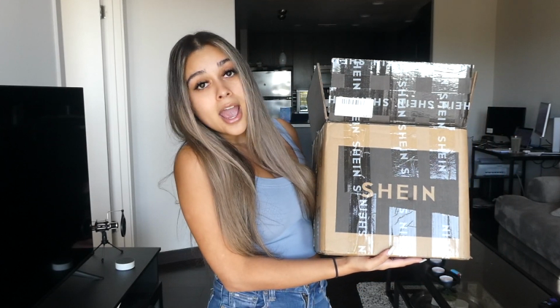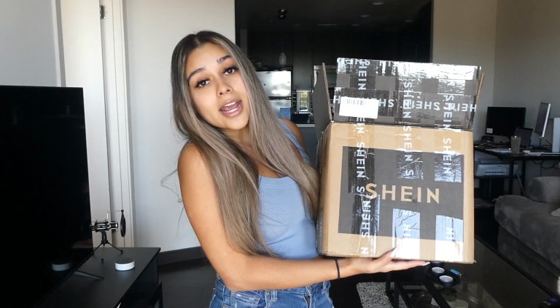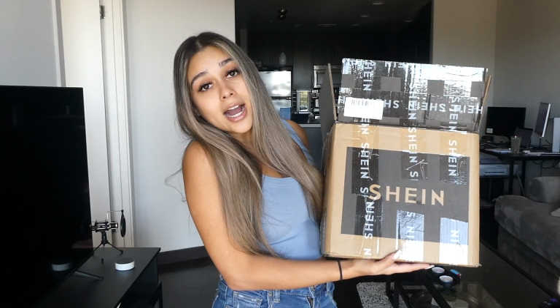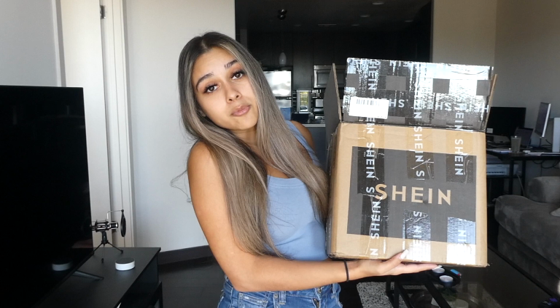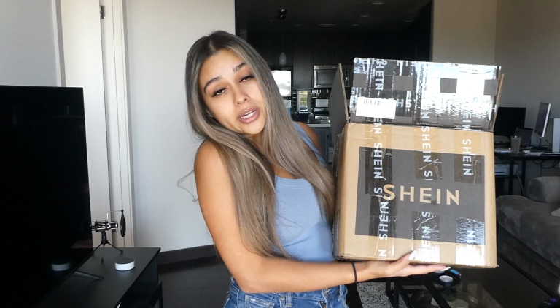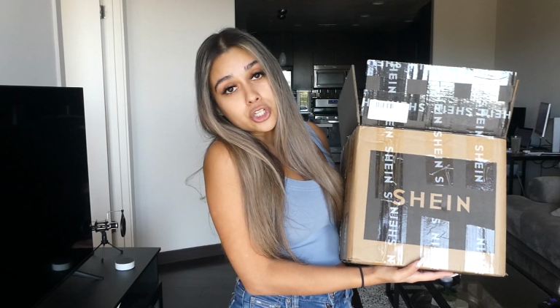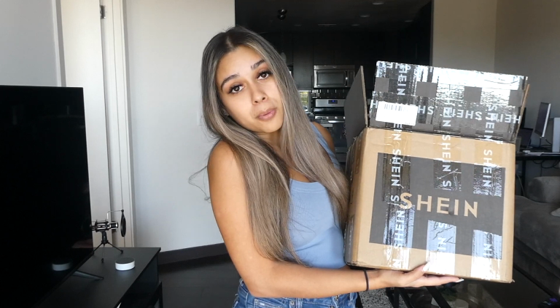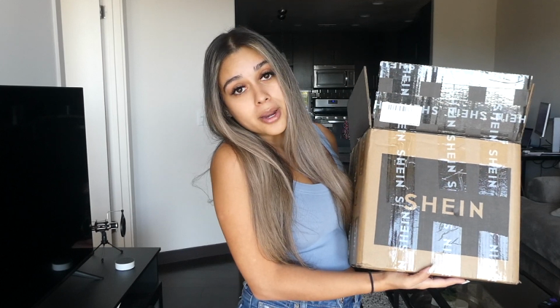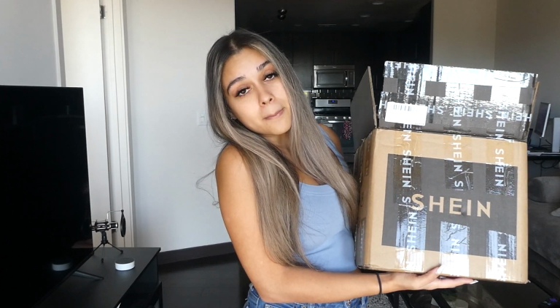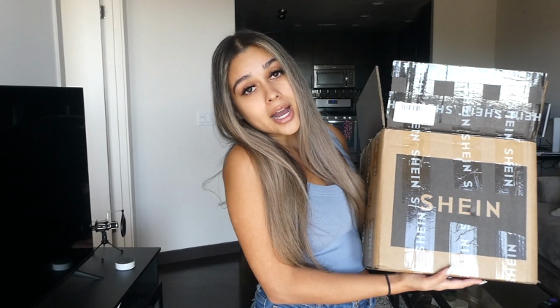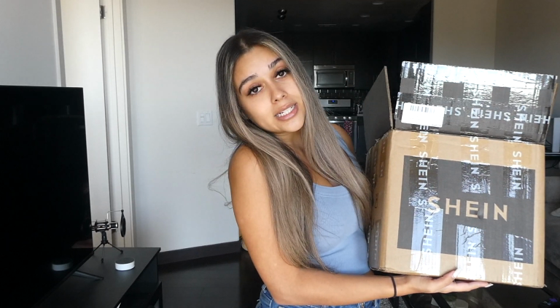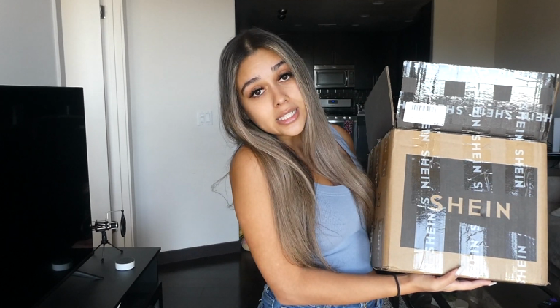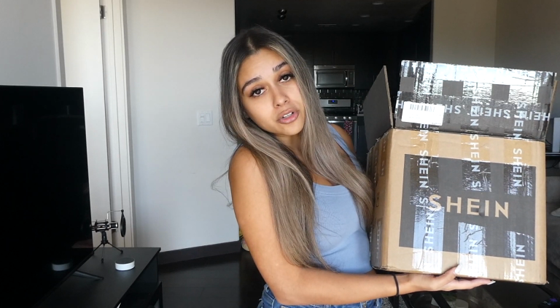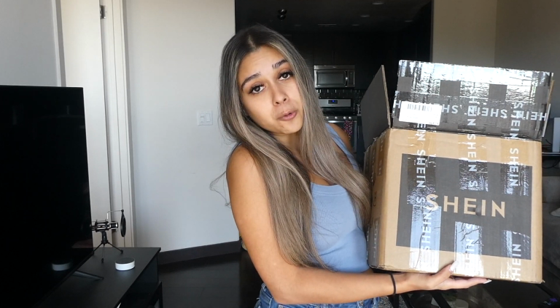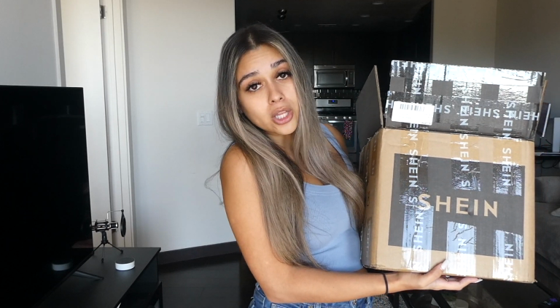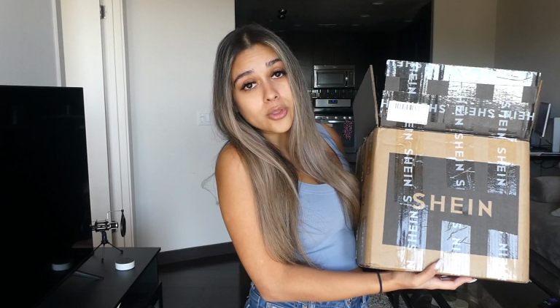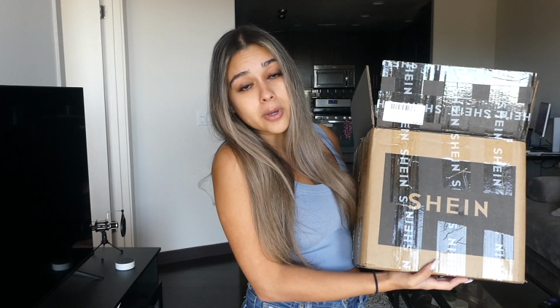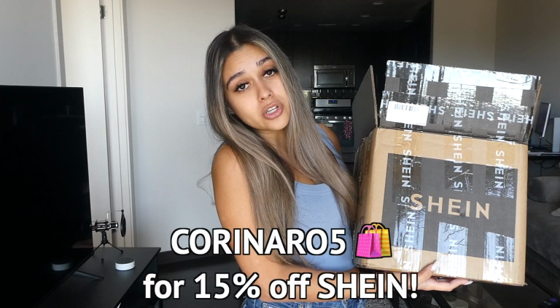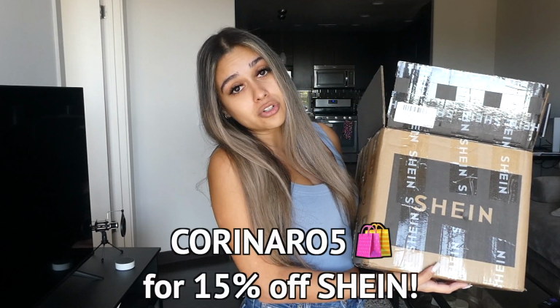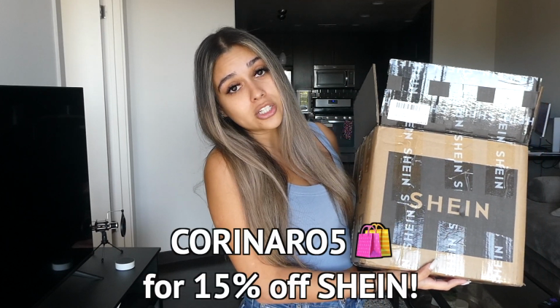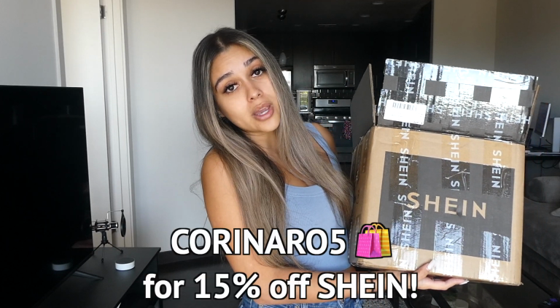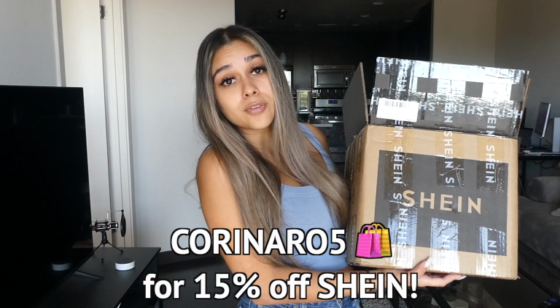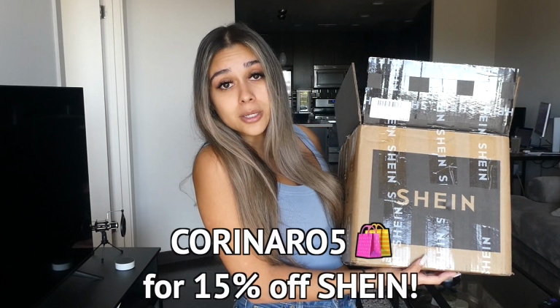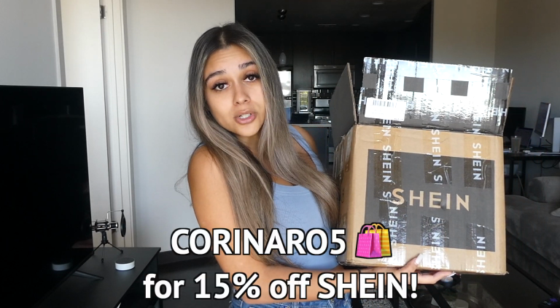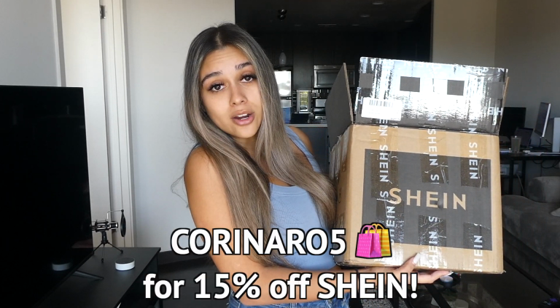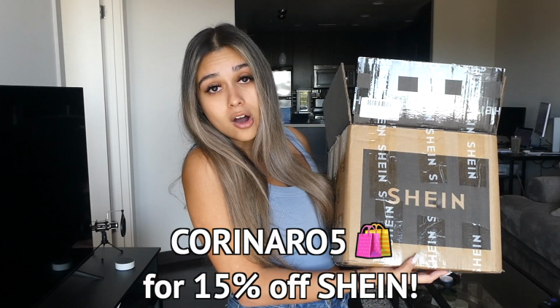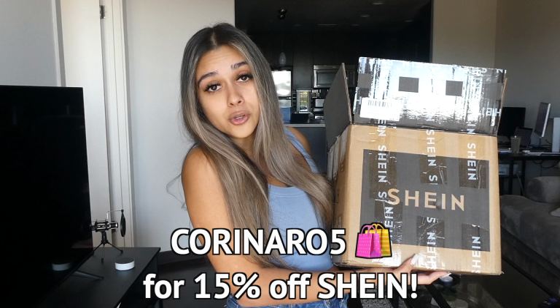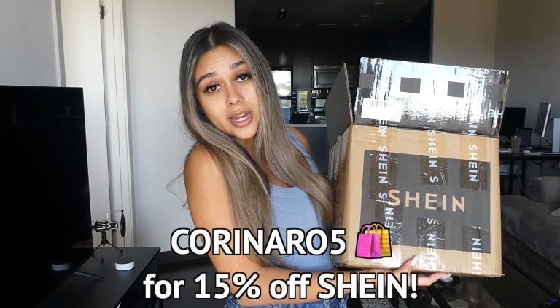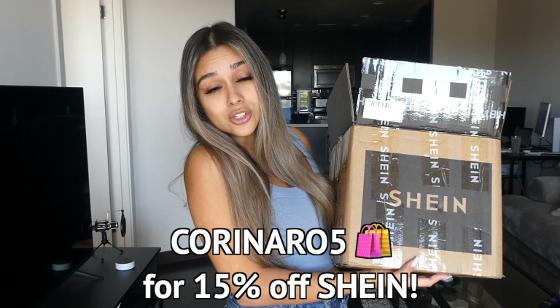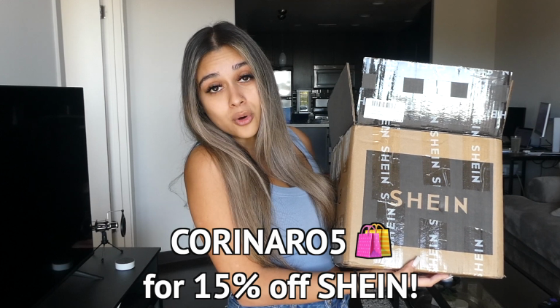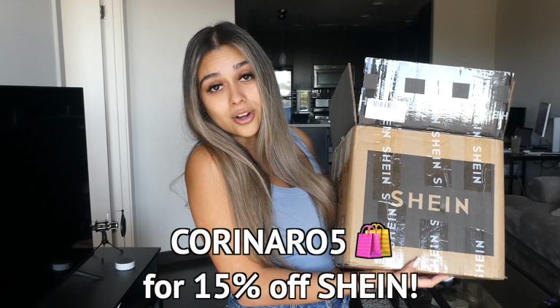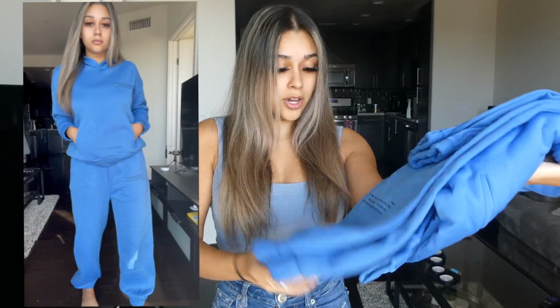I am going to put my discount code below so that you can use it to get 15% off your next order.